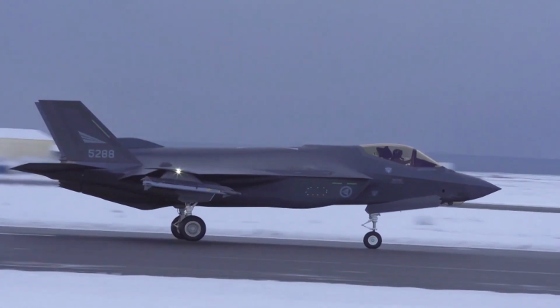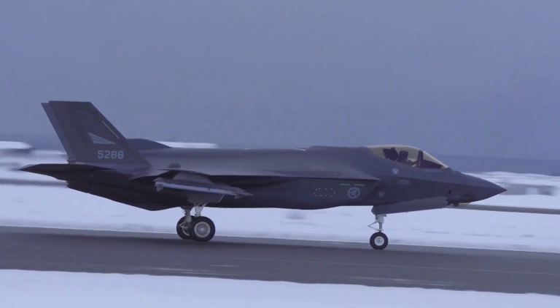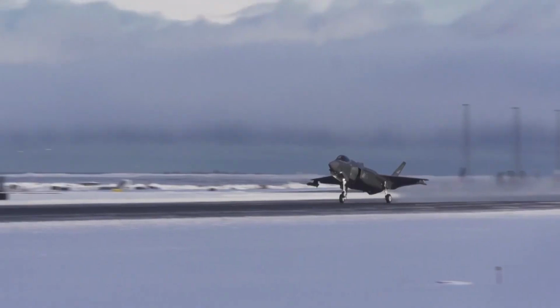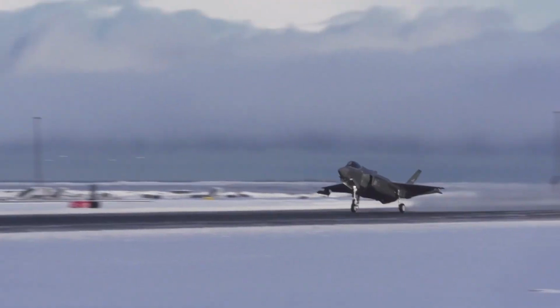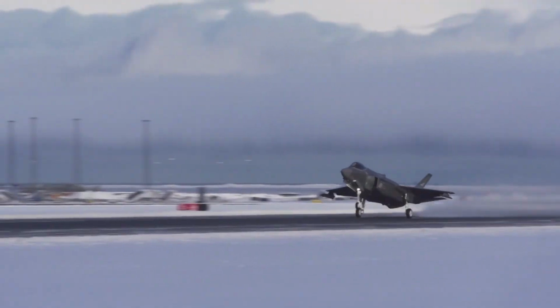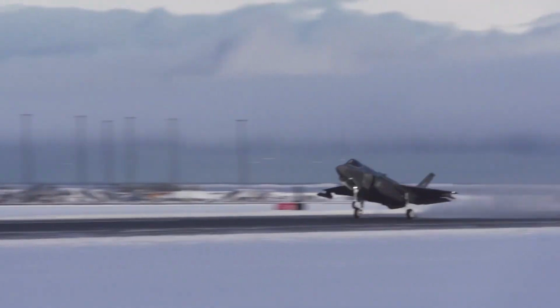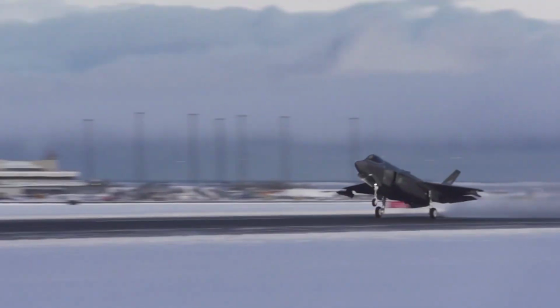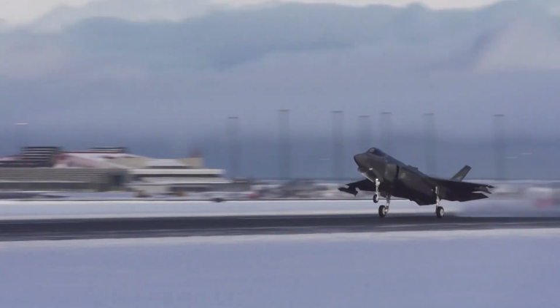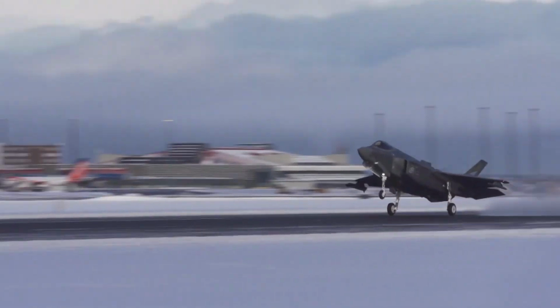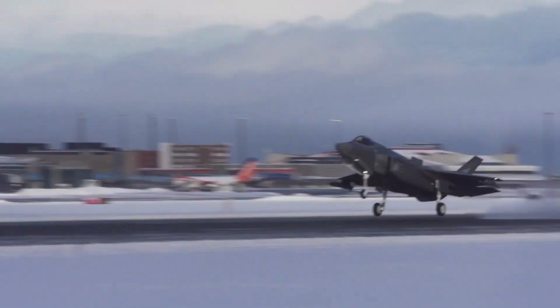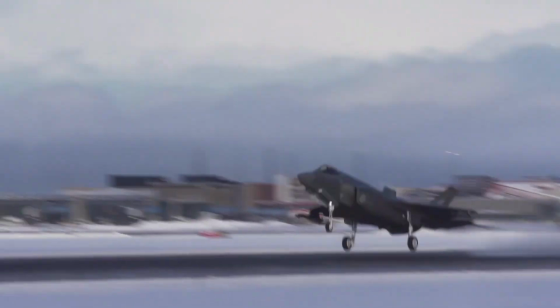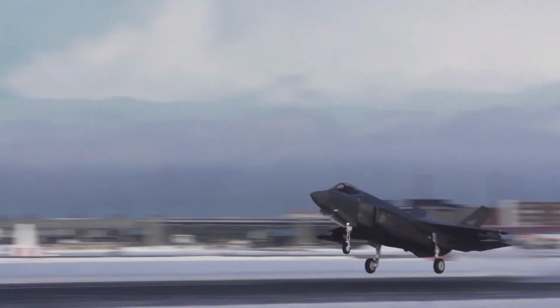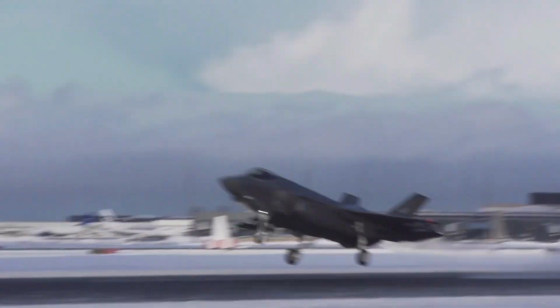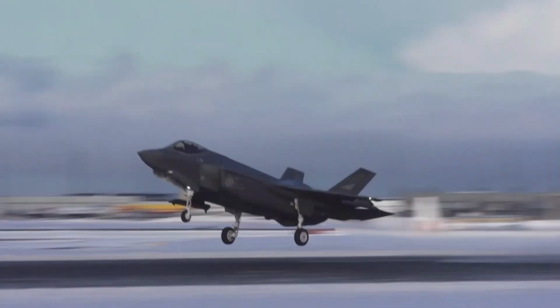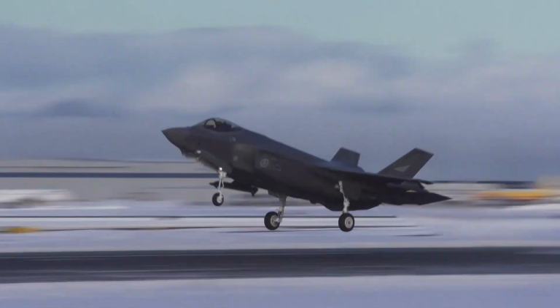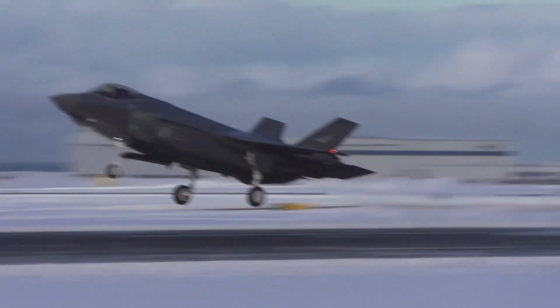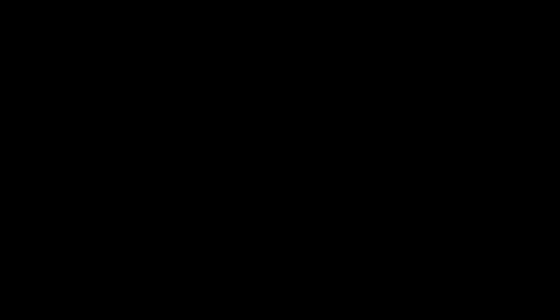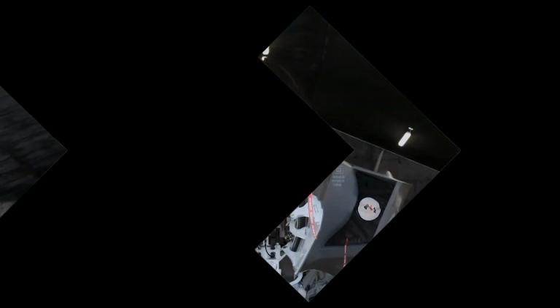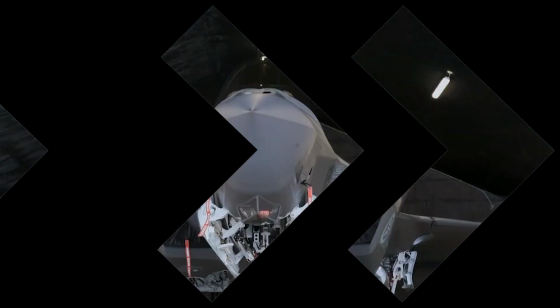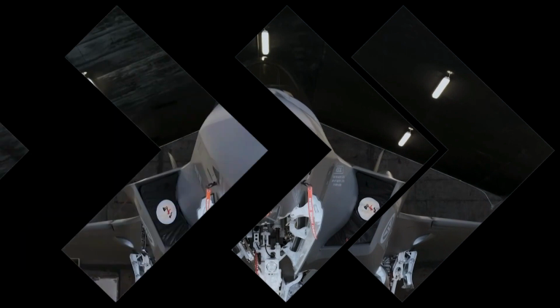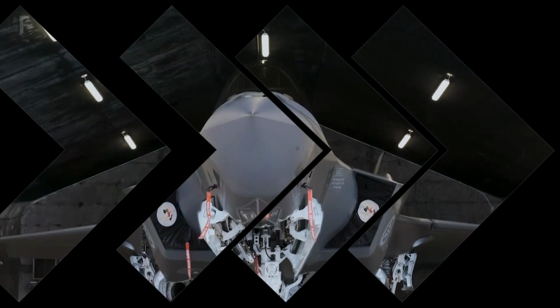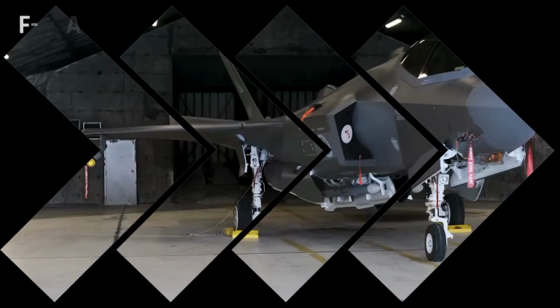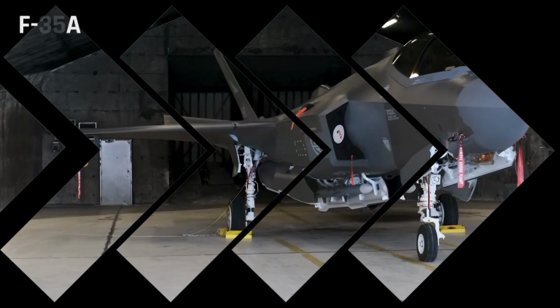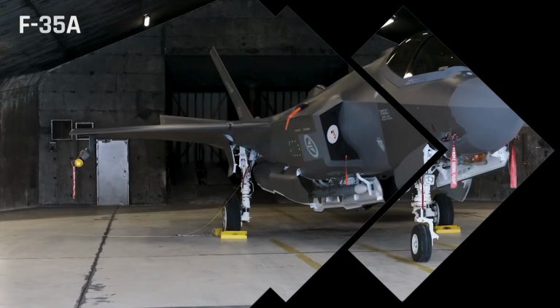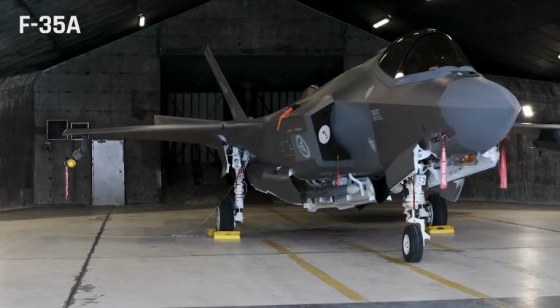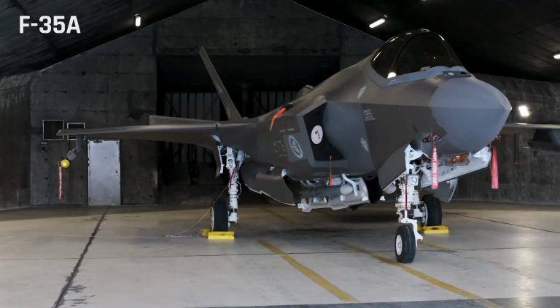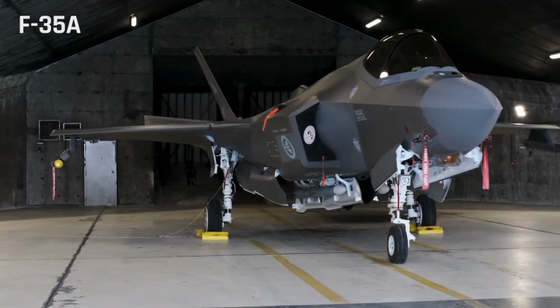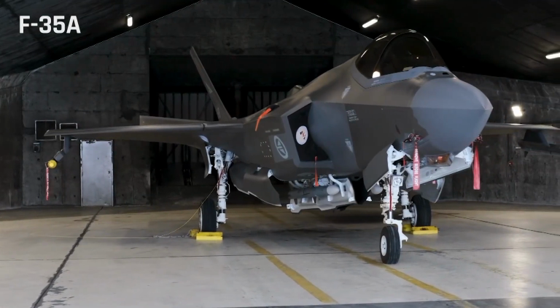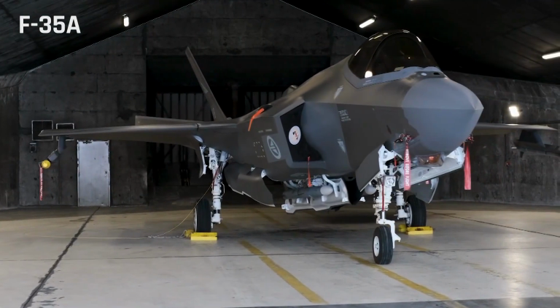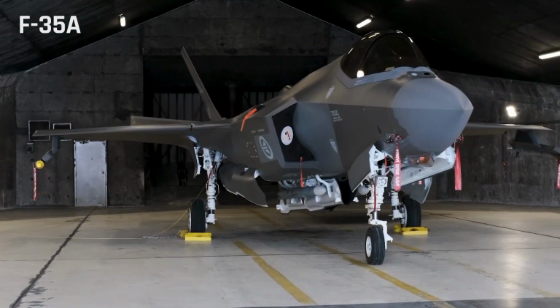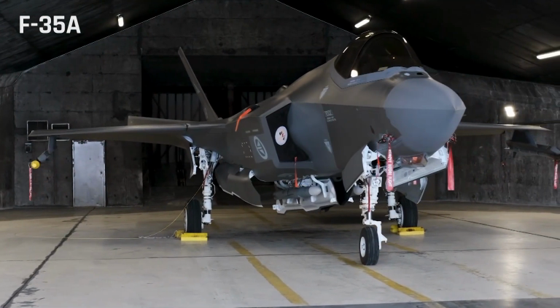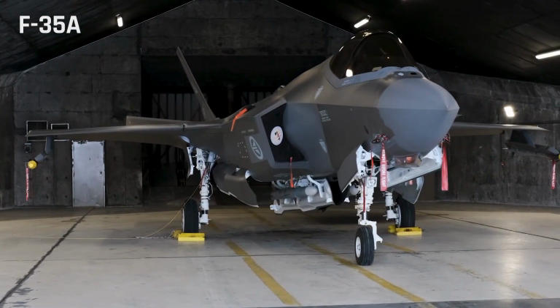The F-35 comes in three main variants: the F-35A conventional takeoff and landing (CTOL) variant,